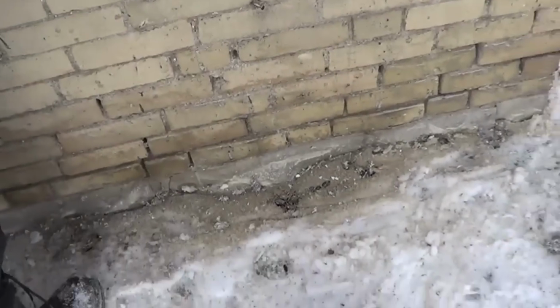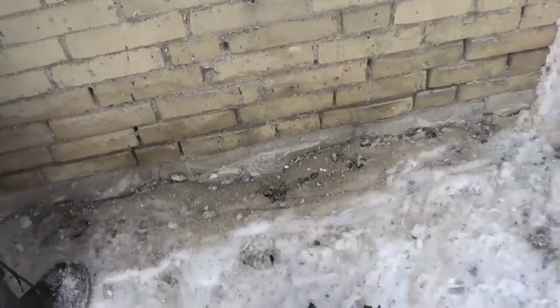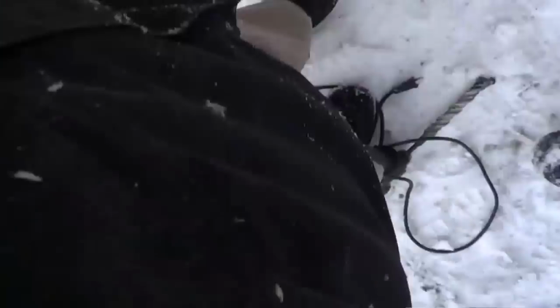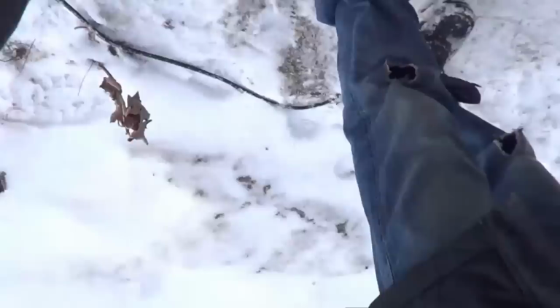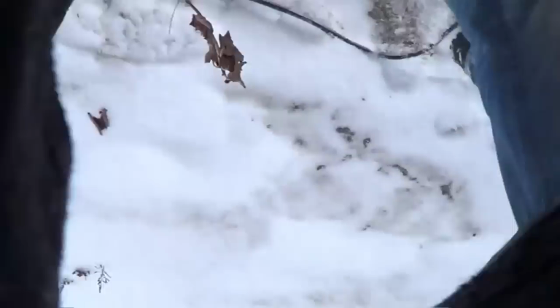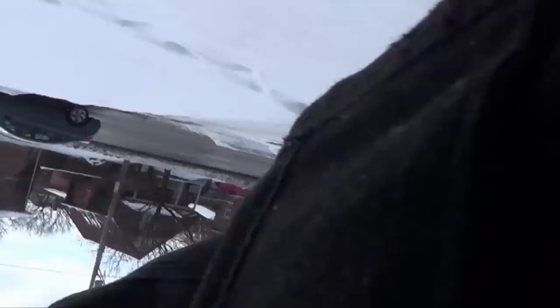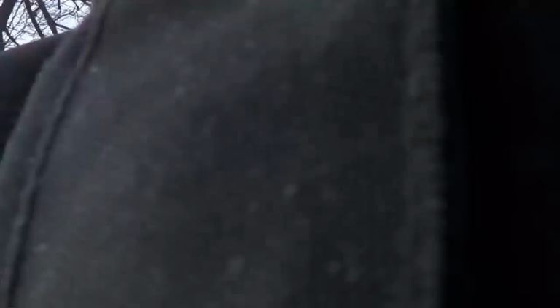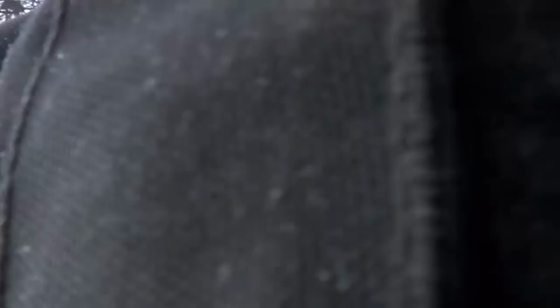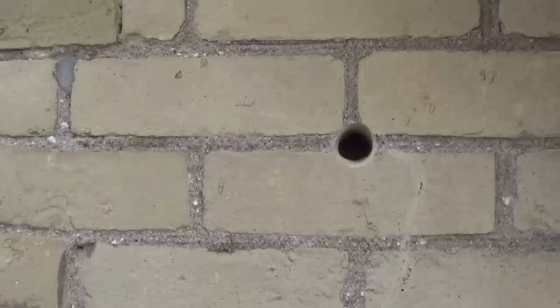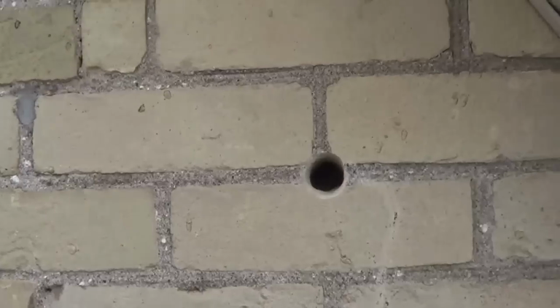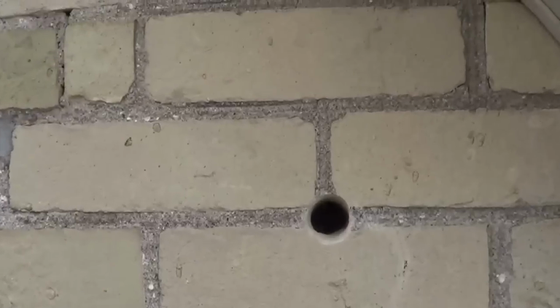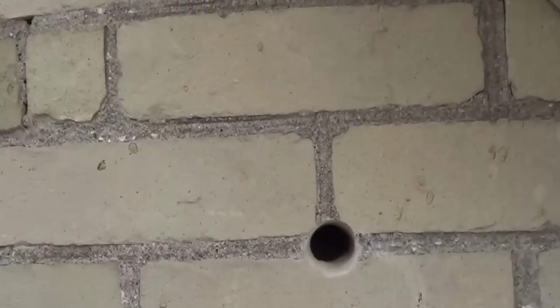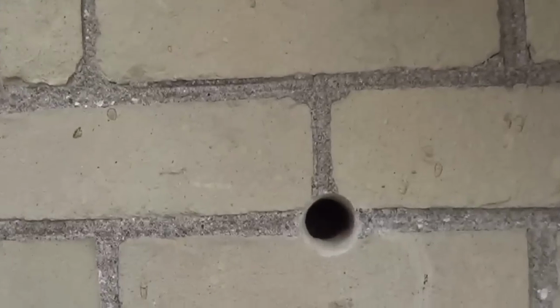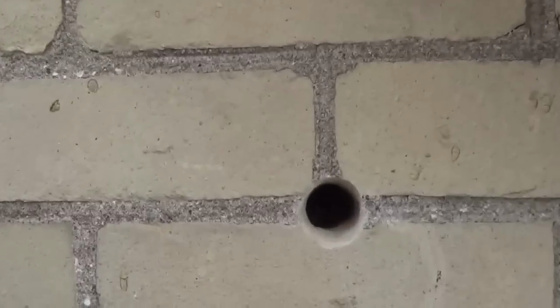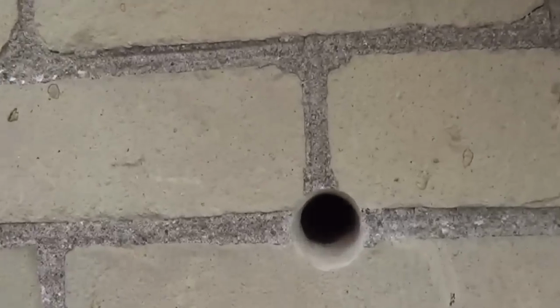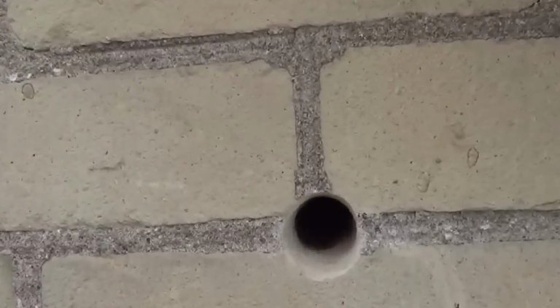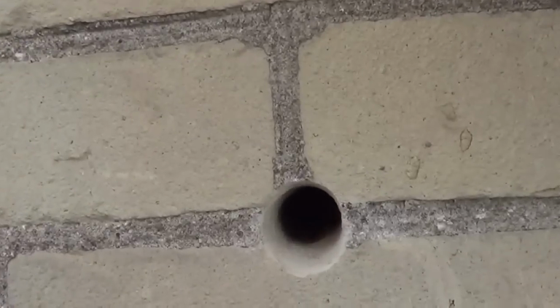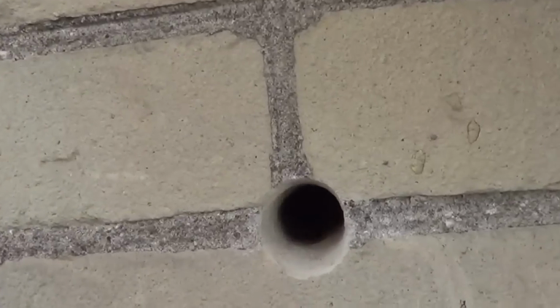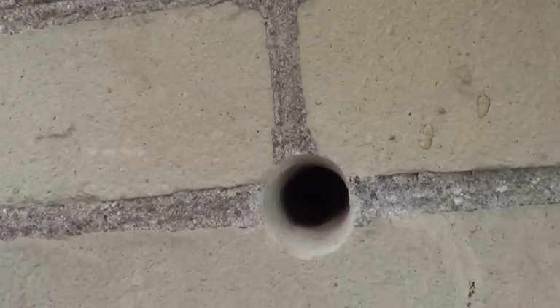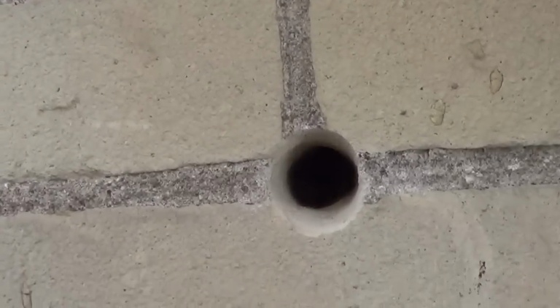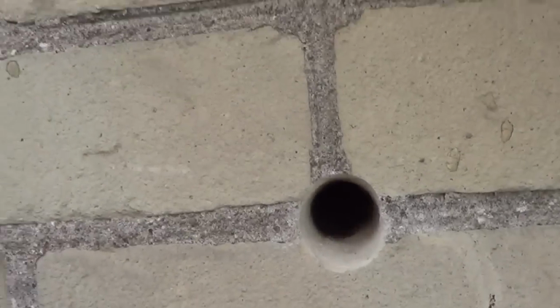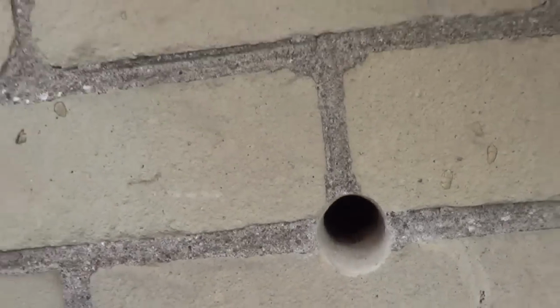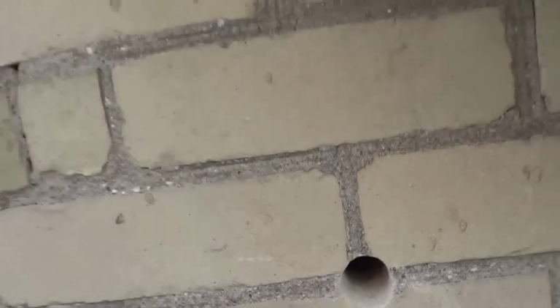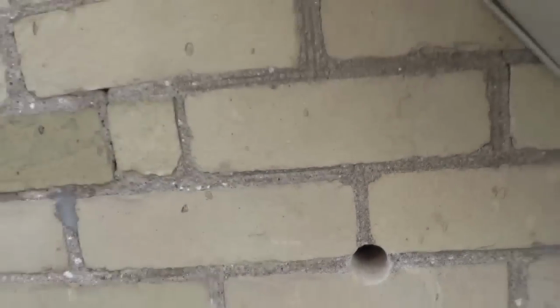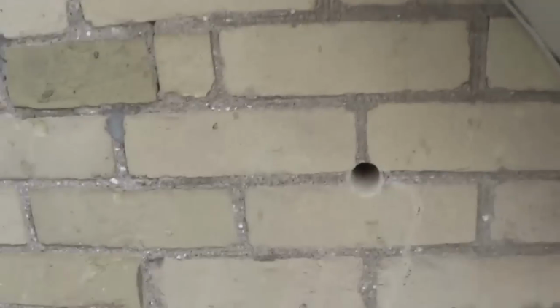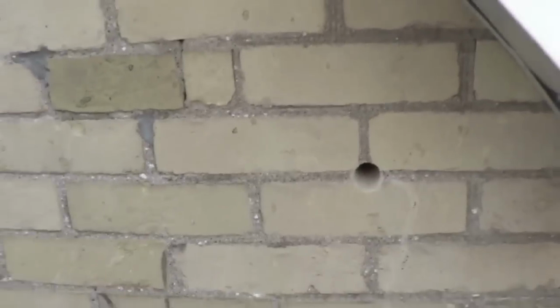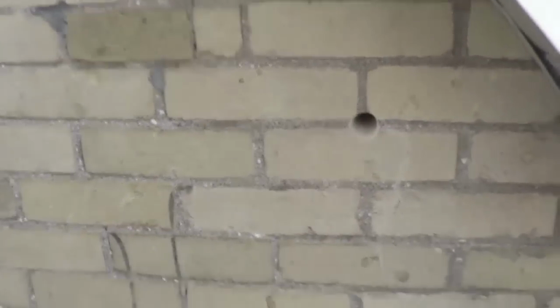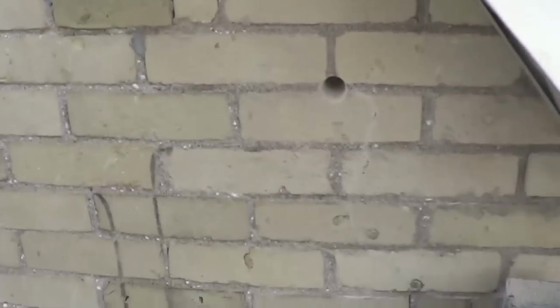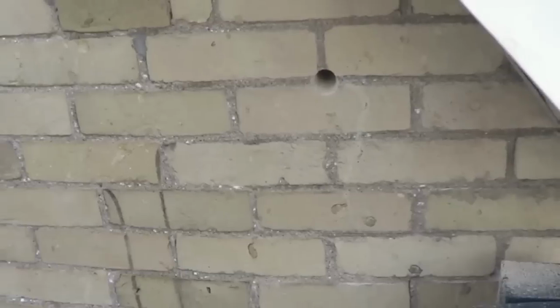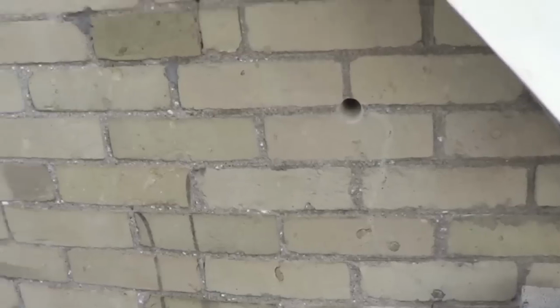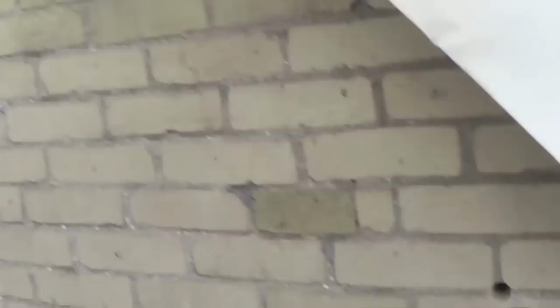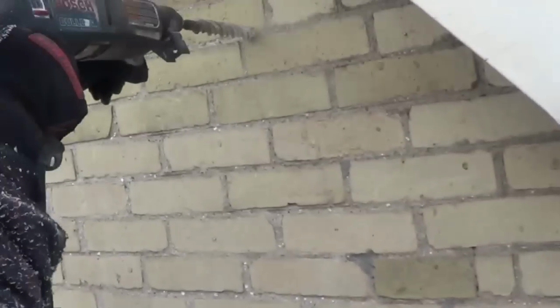We've got a hole in there and we fill that cavity up with the cellulose.